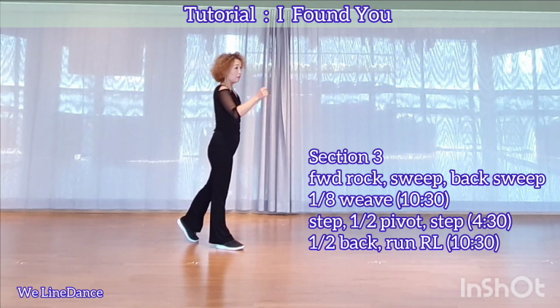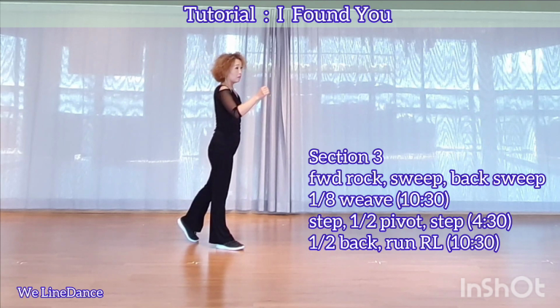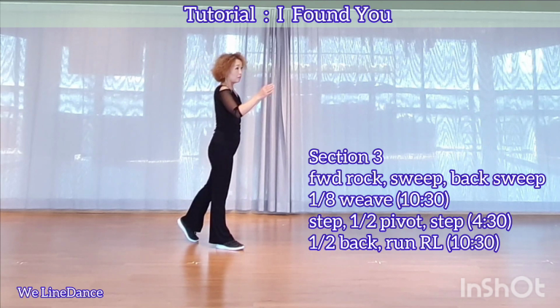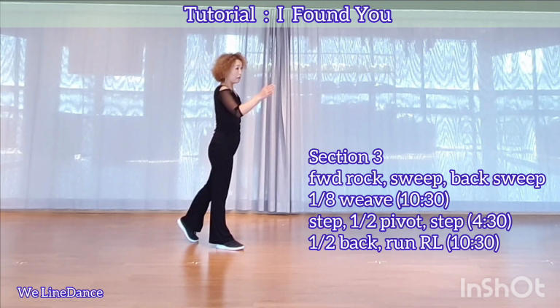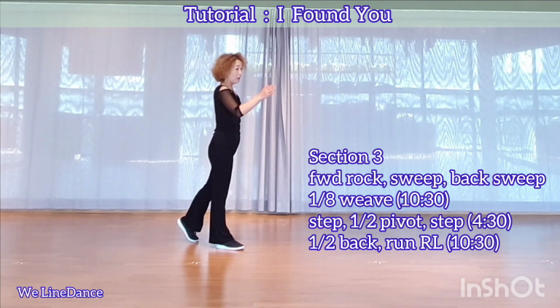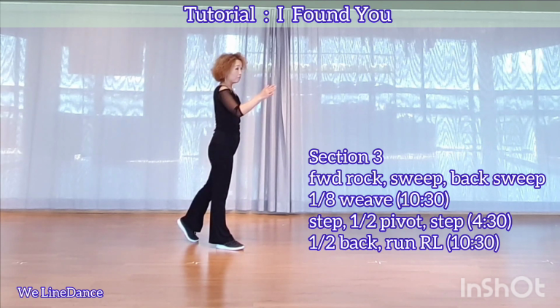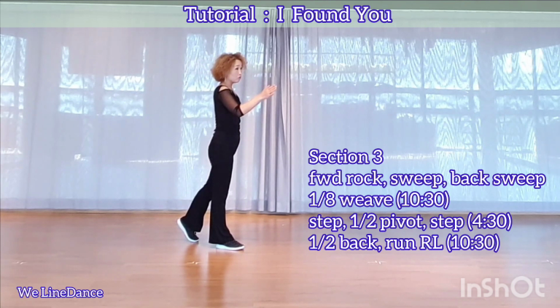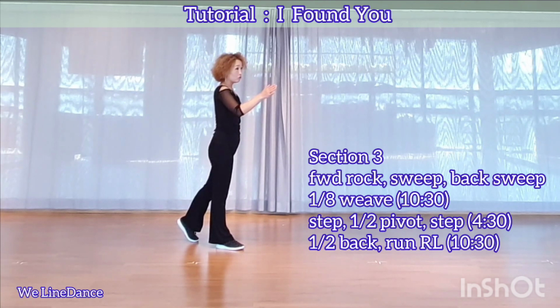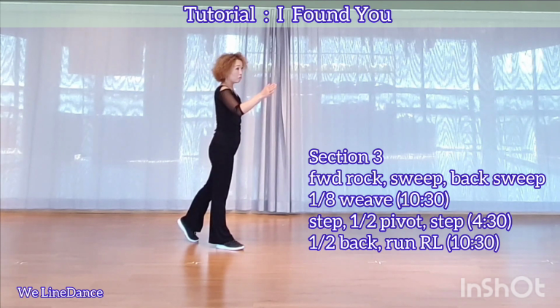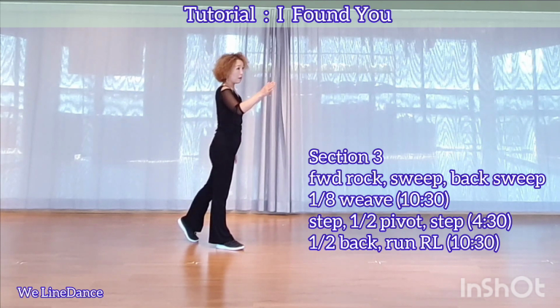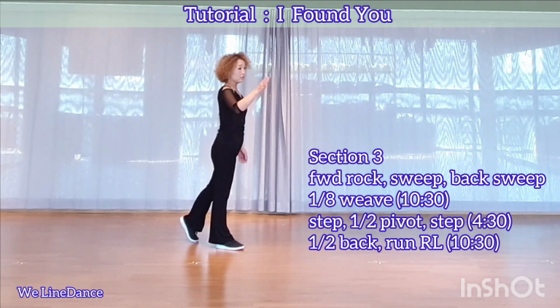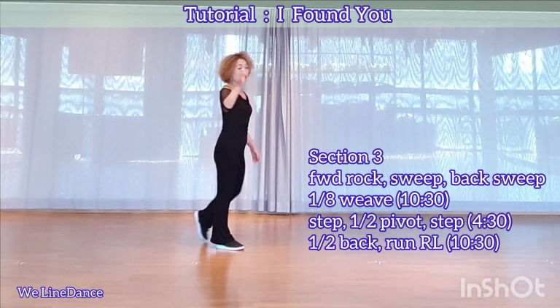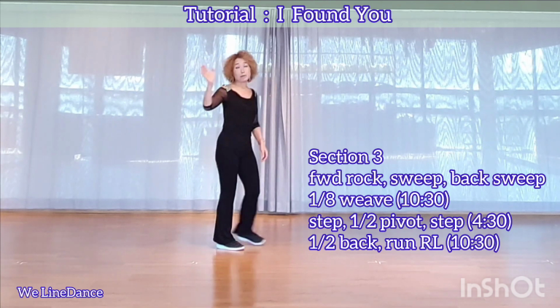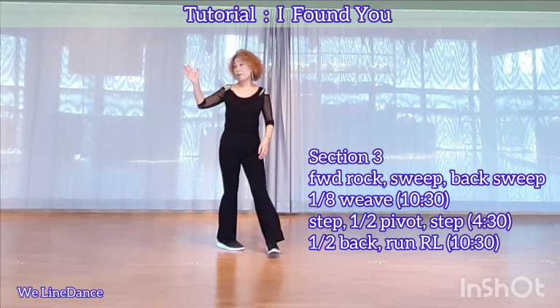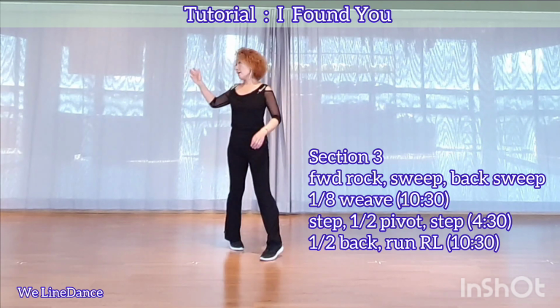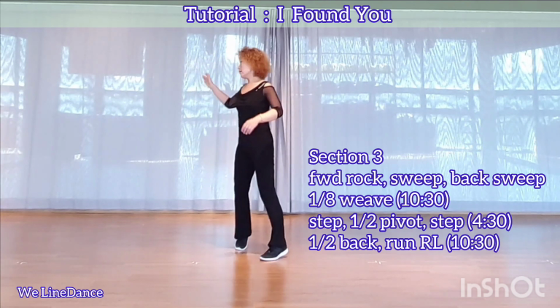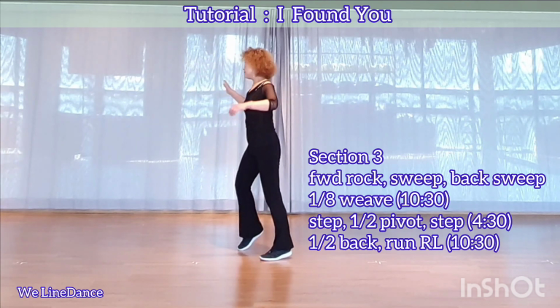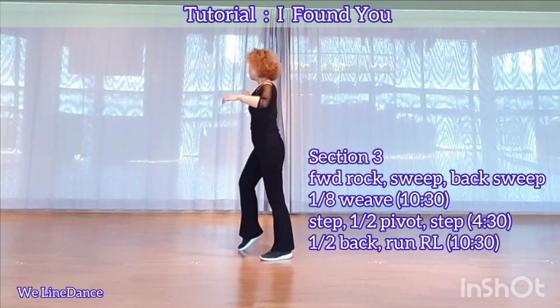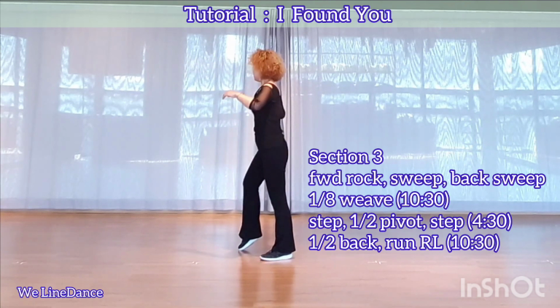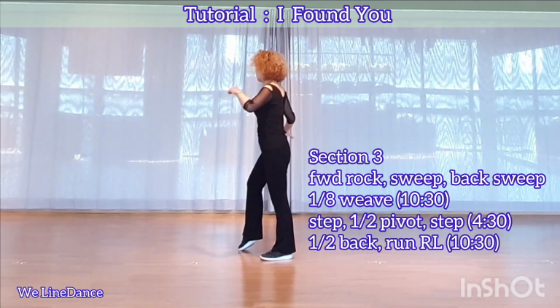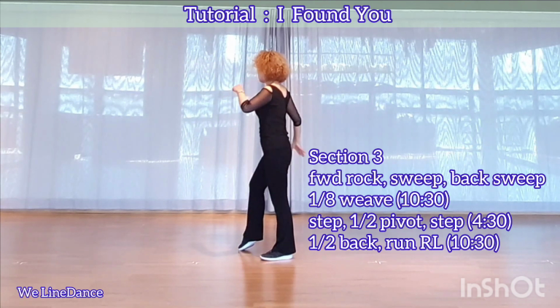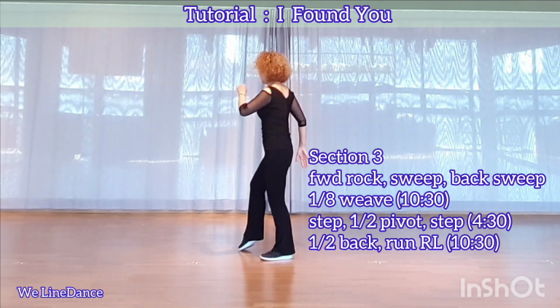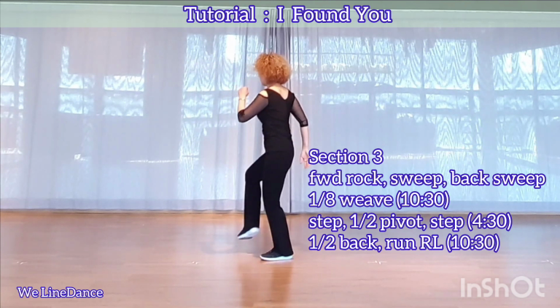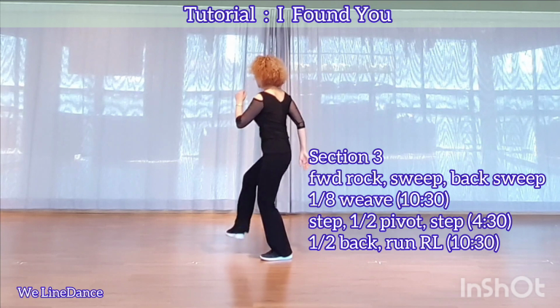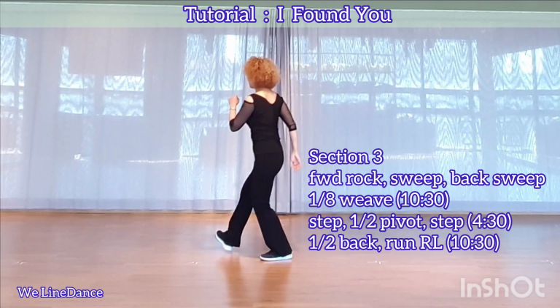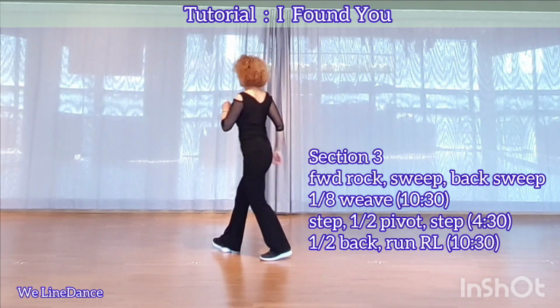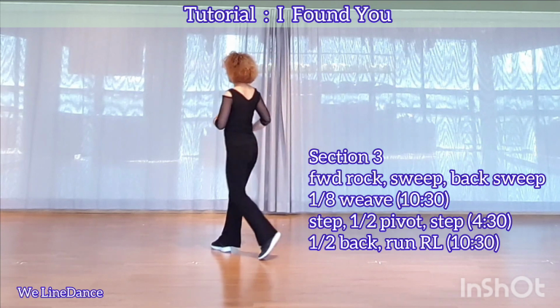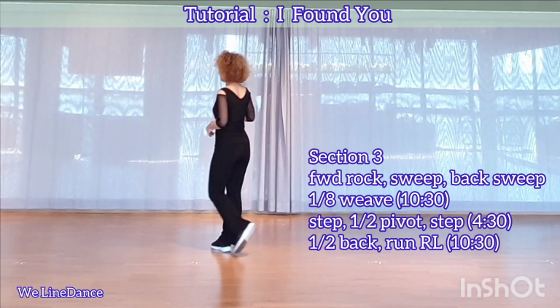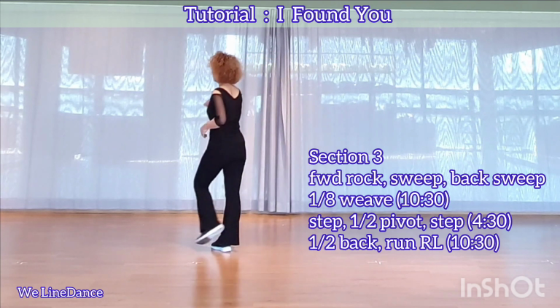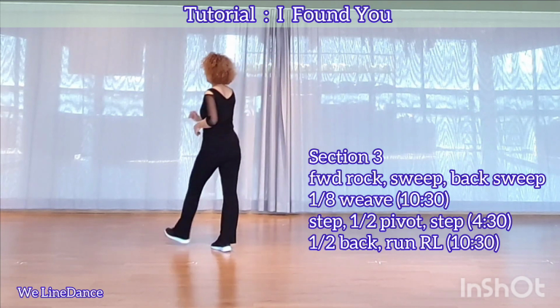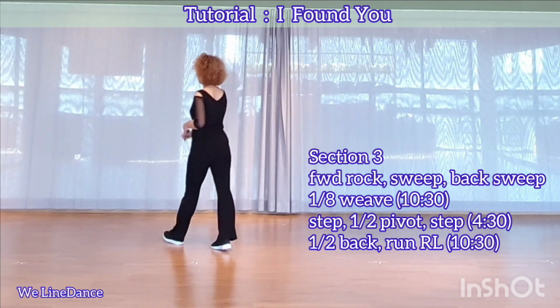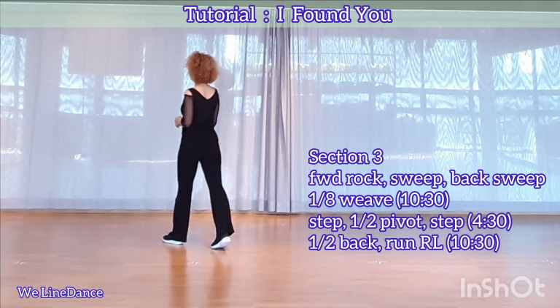And make a half turn to your right, stepping back, and run, right, left.